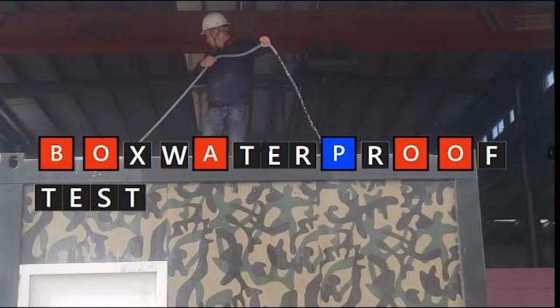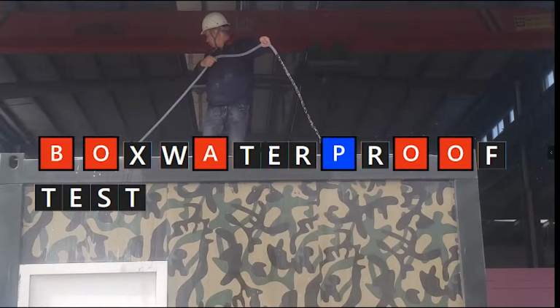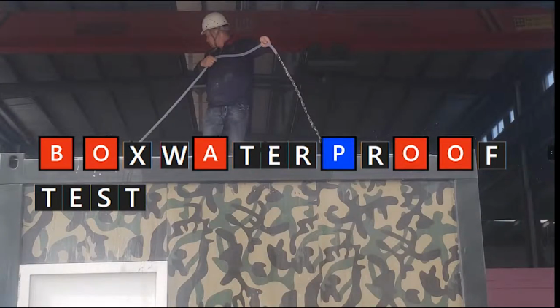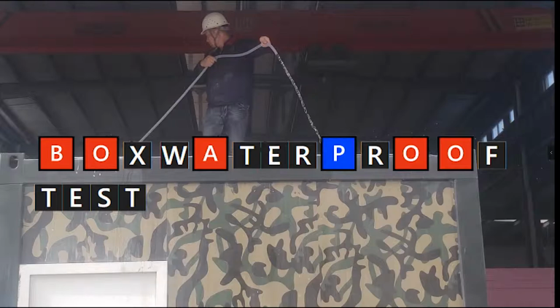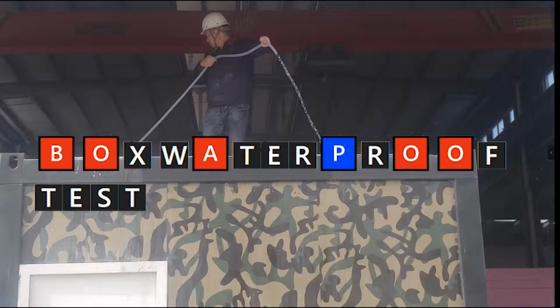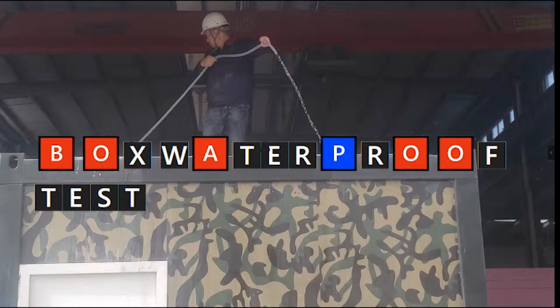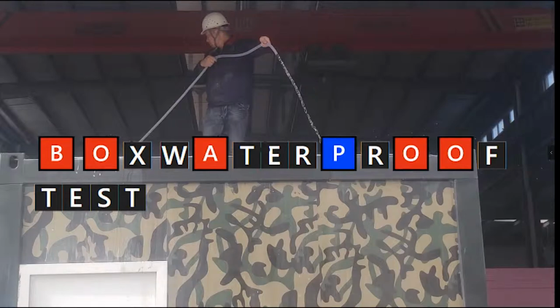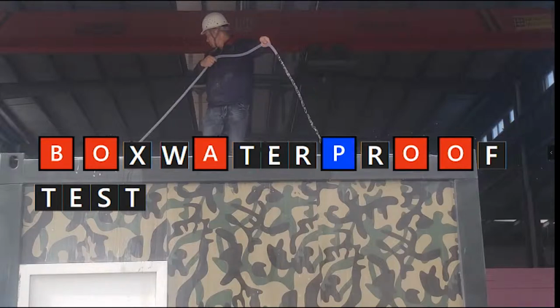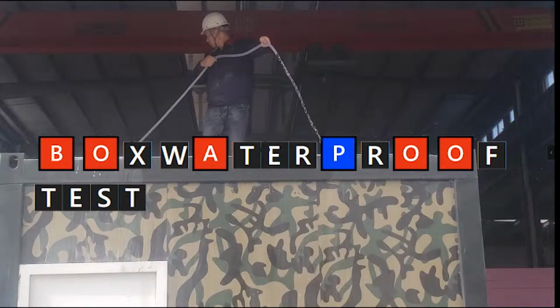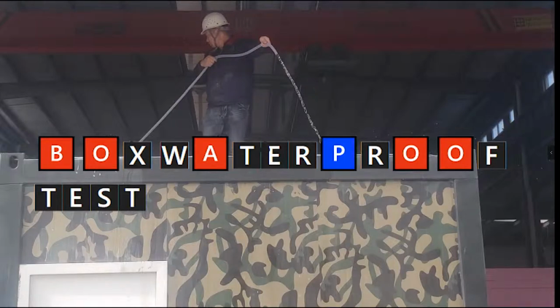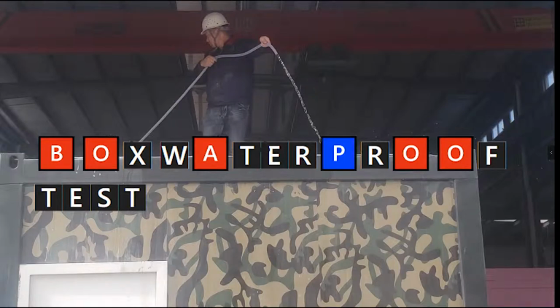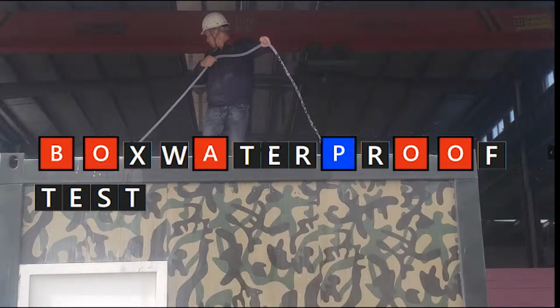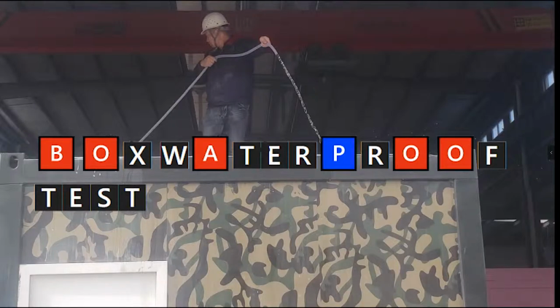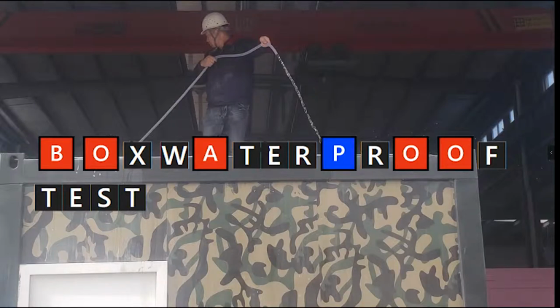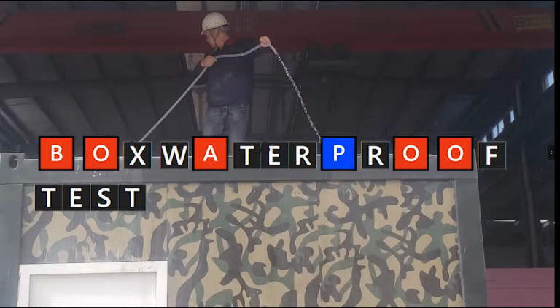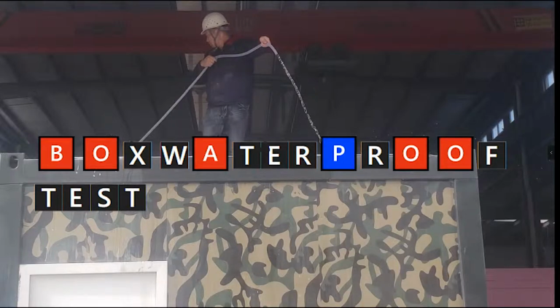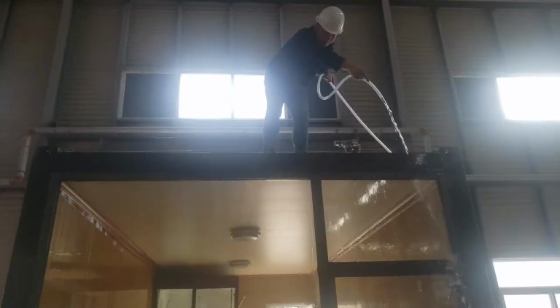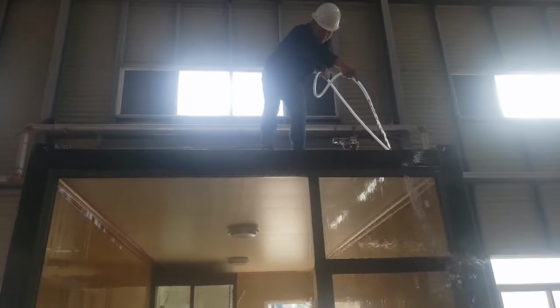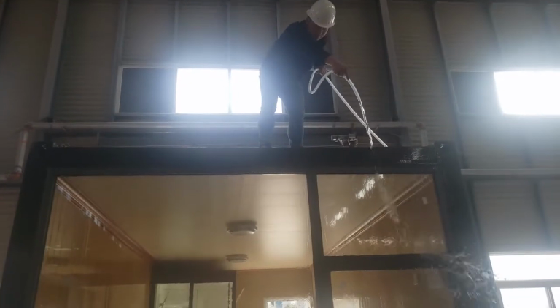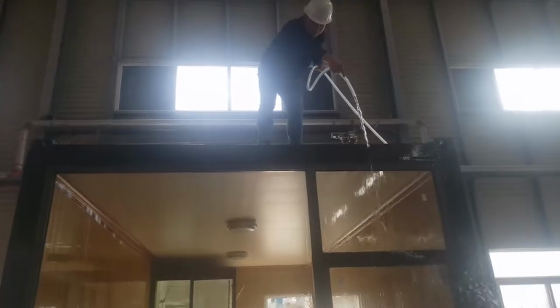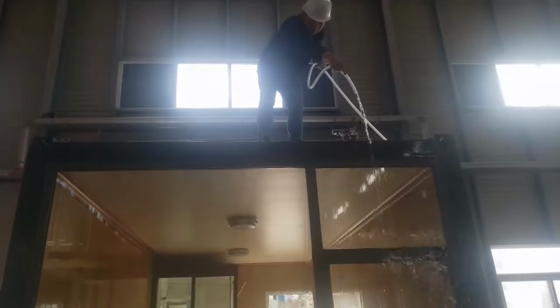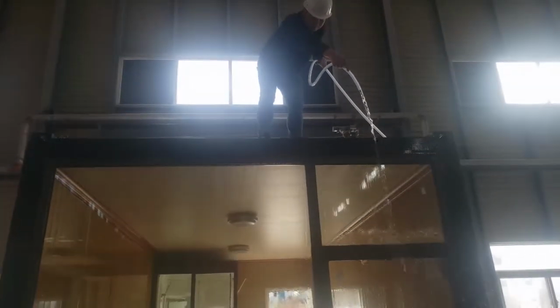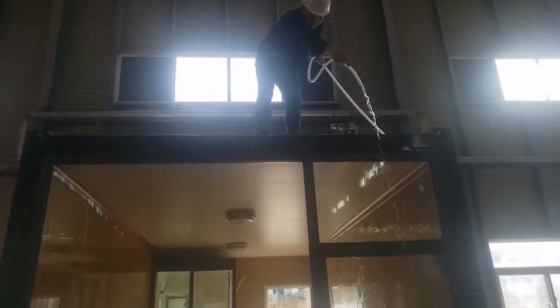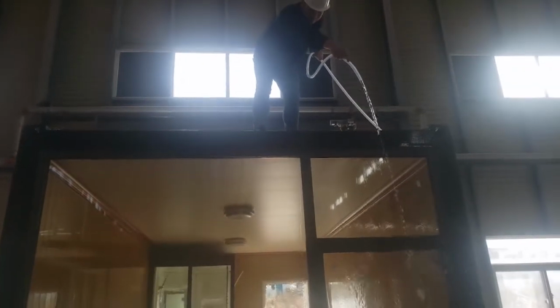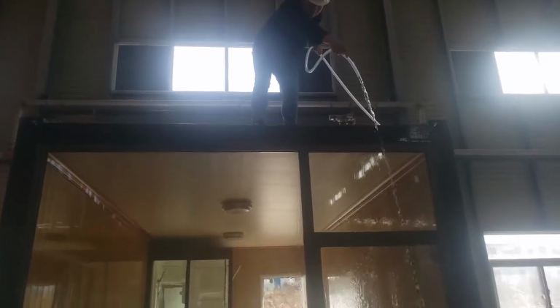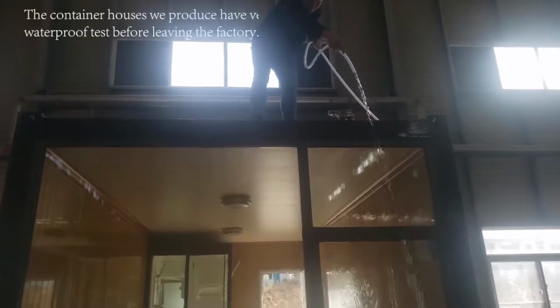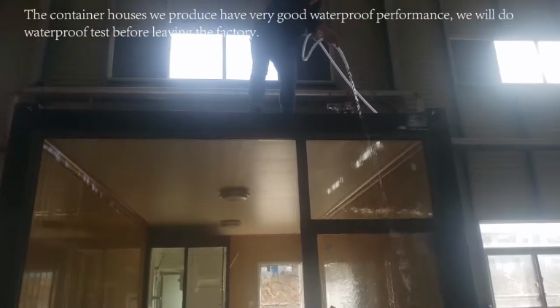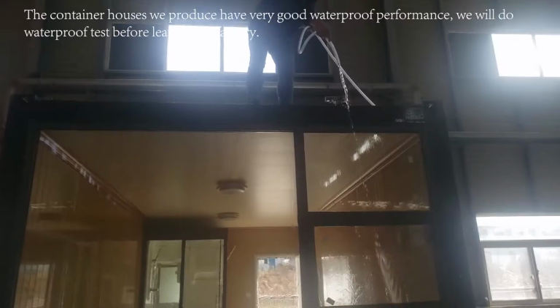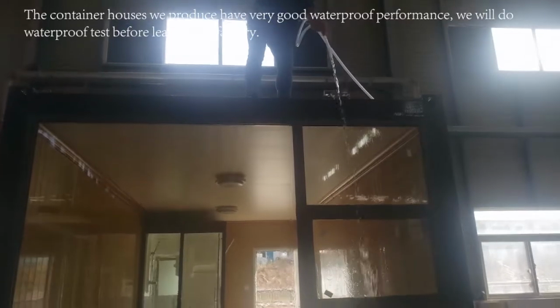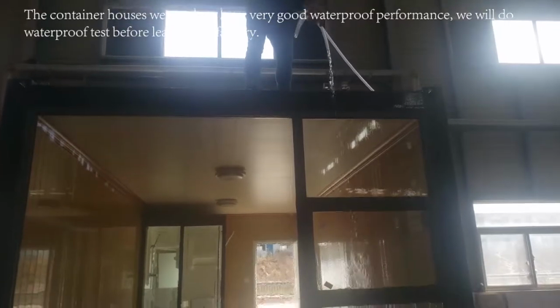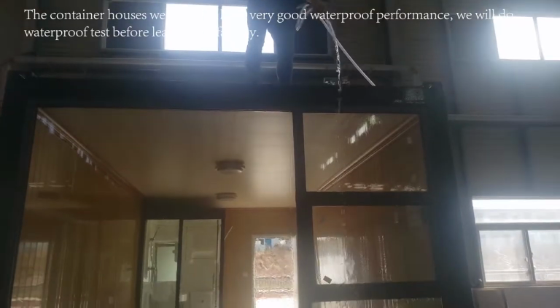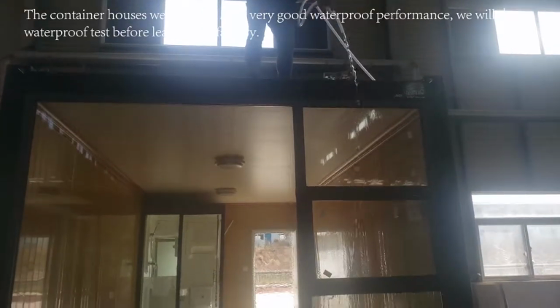Waterproof test — we directly pour water on the top of the box from above, then check the tank for leaks.